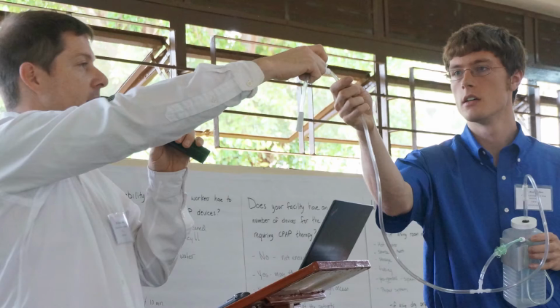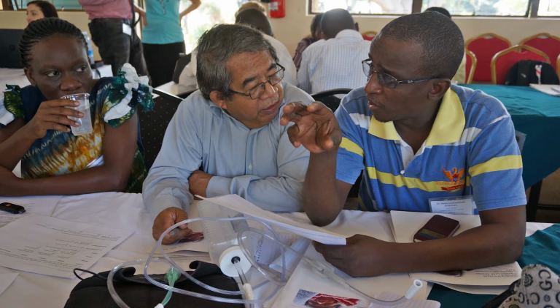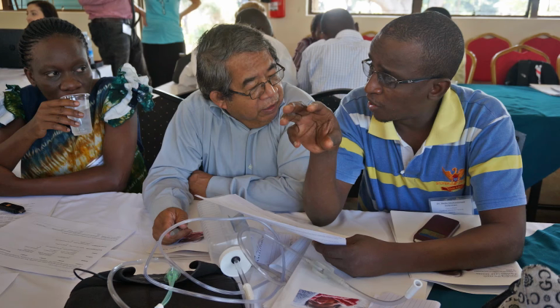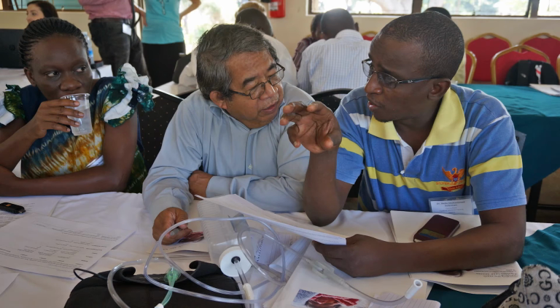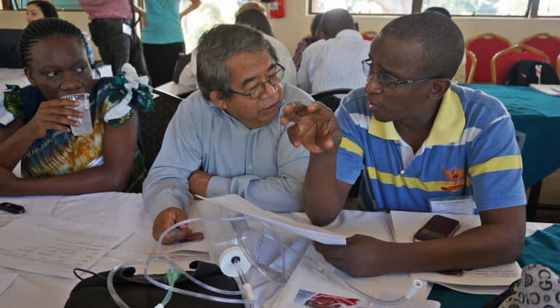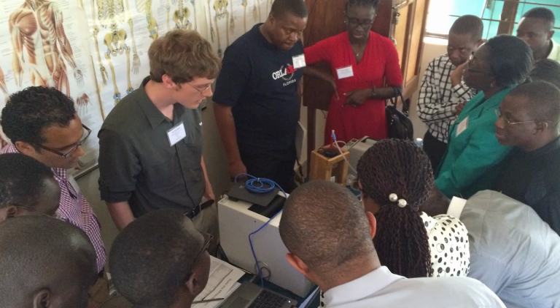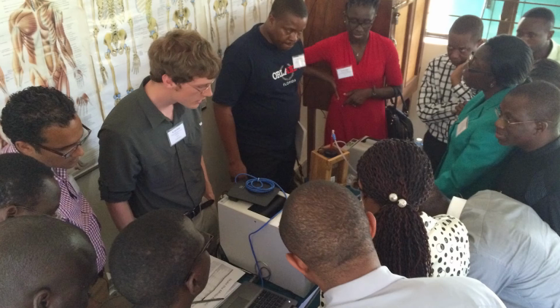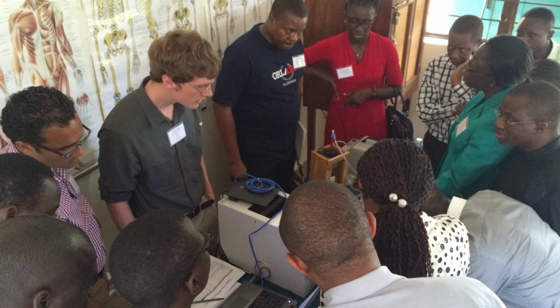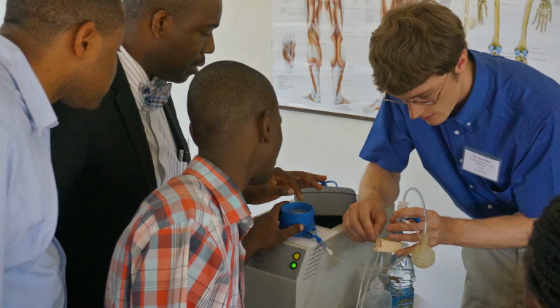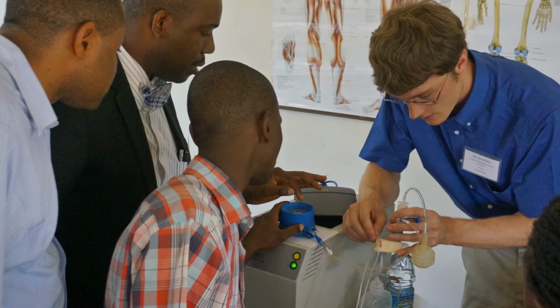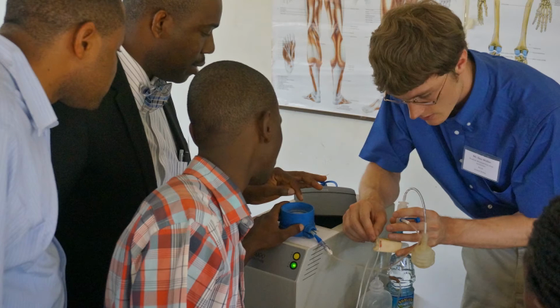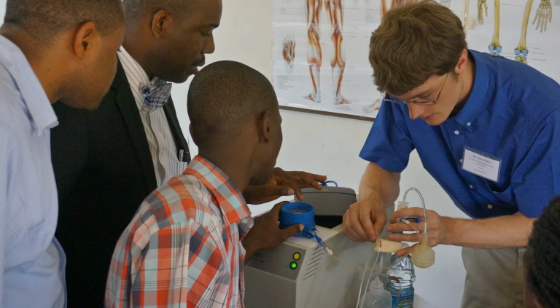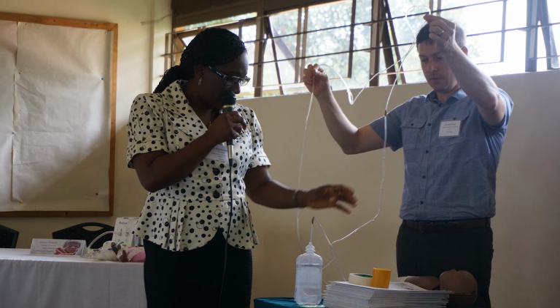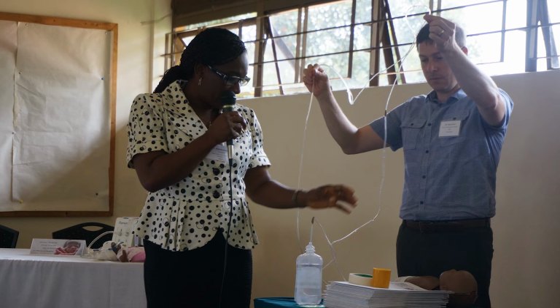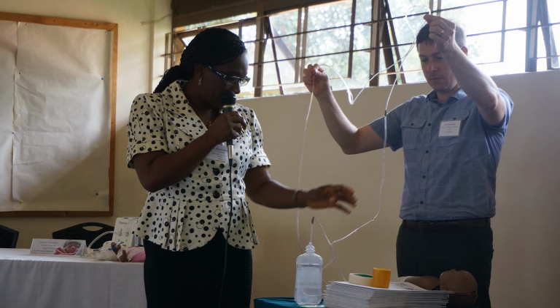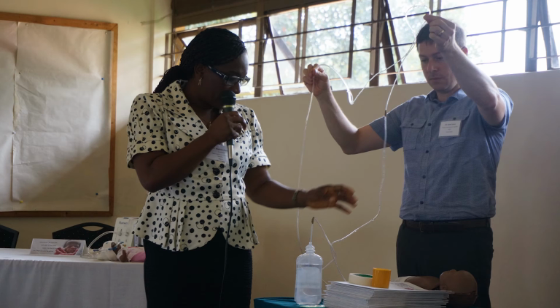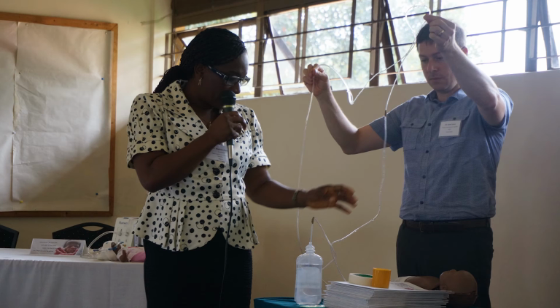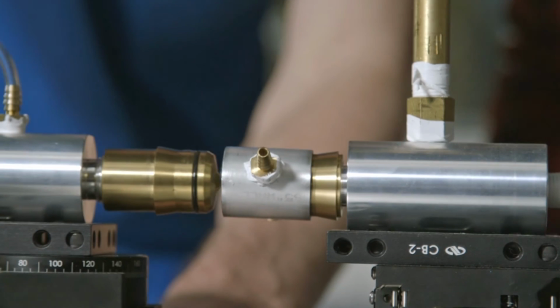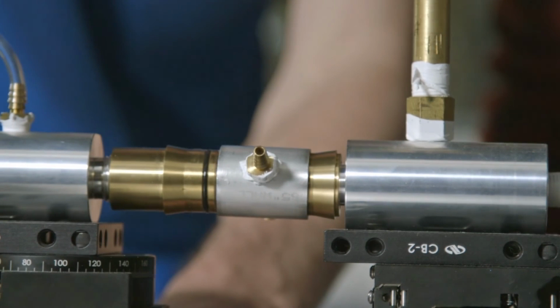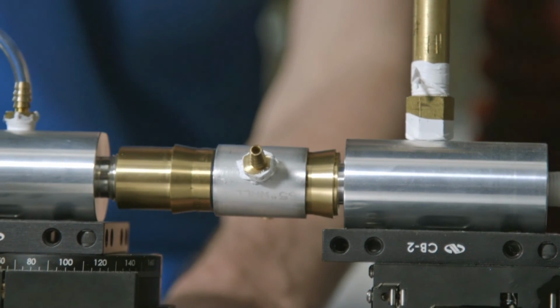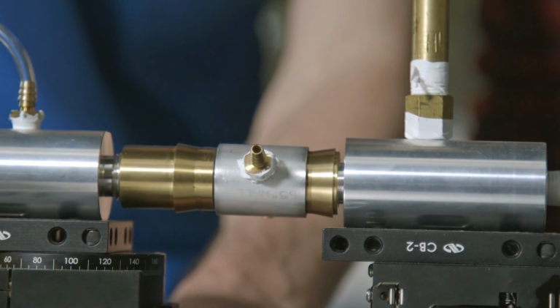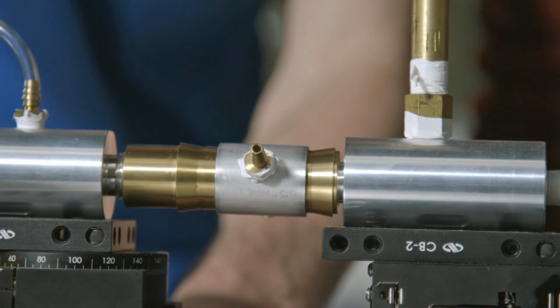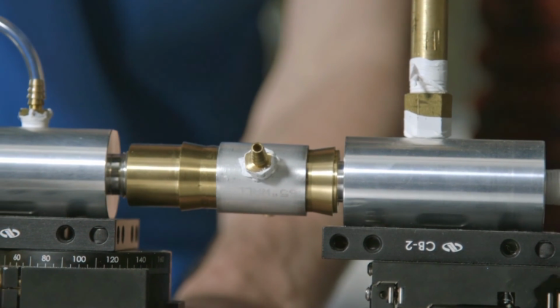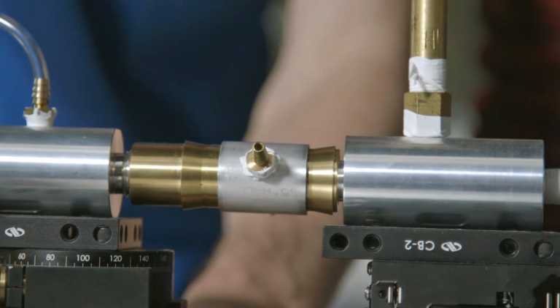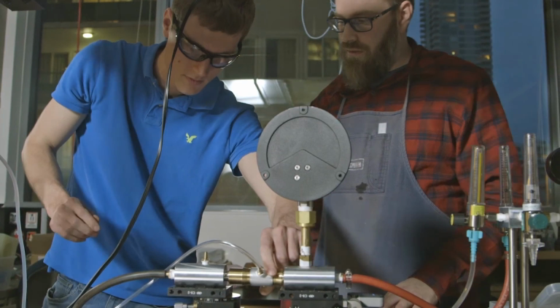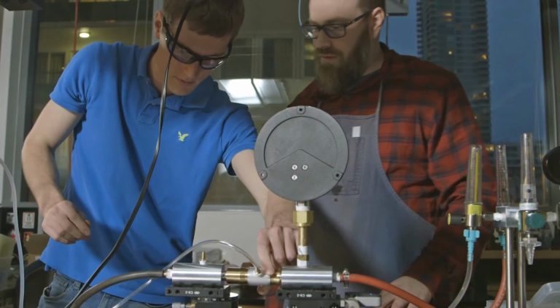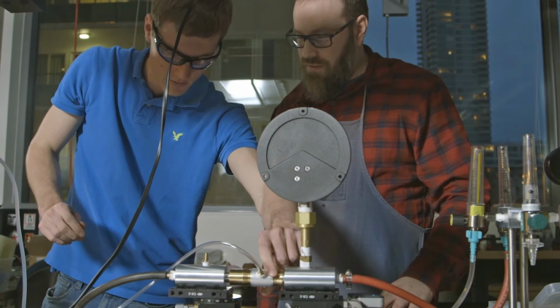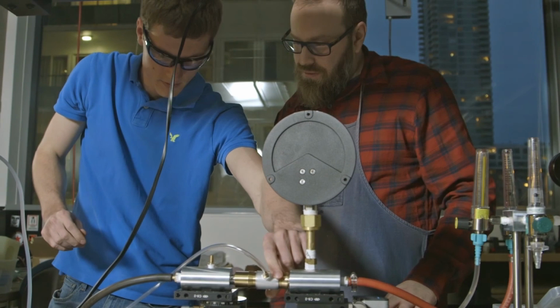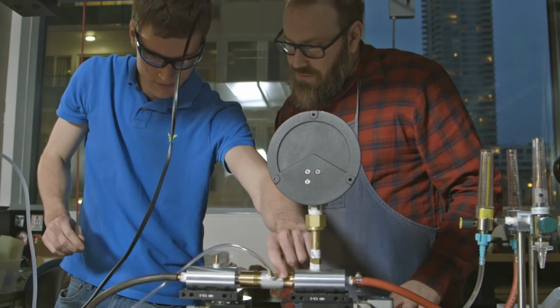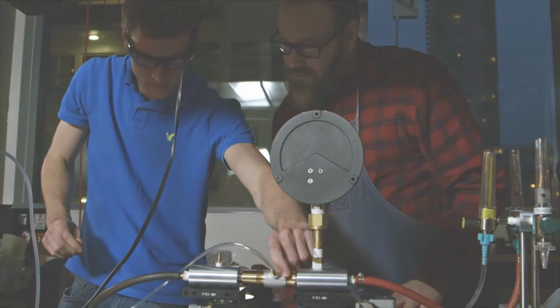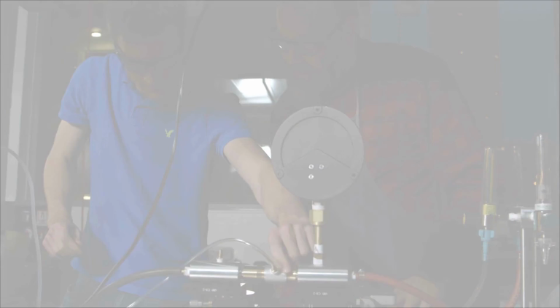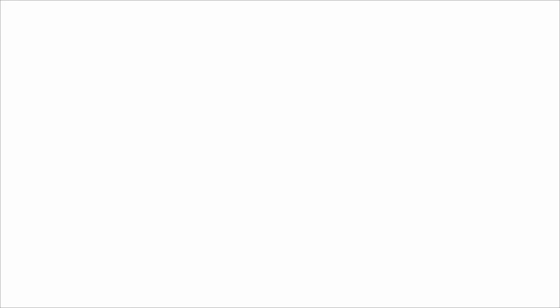At the end of the day, it's really about getting these devices and technologies into the areas we're working, saving women and children, really making a difference in the communities we work in.